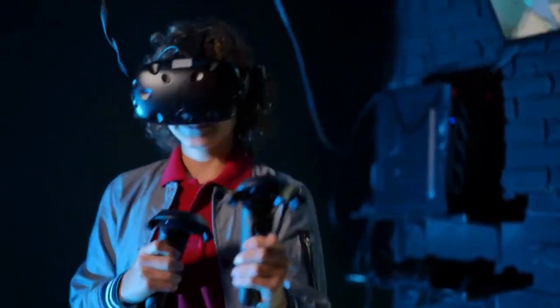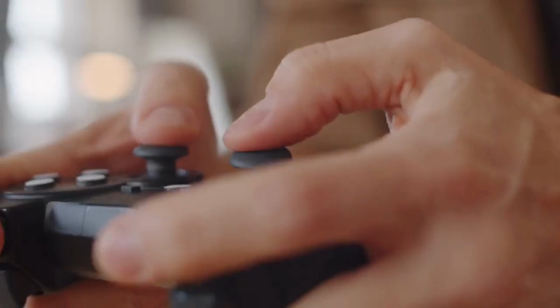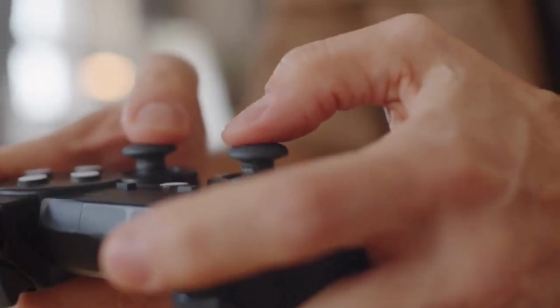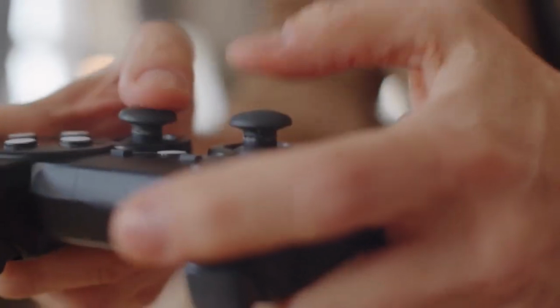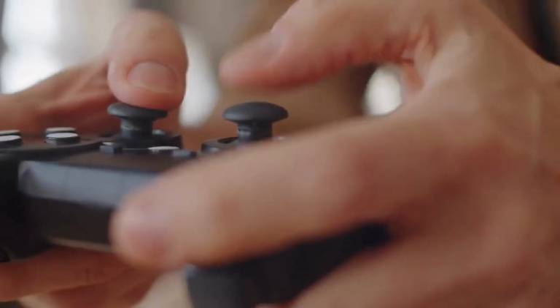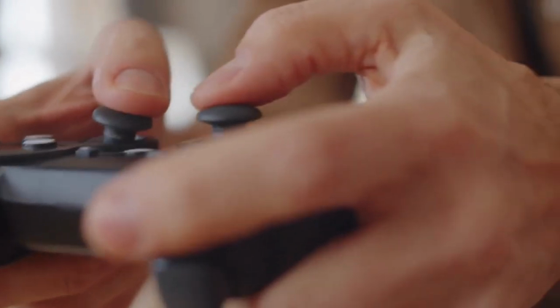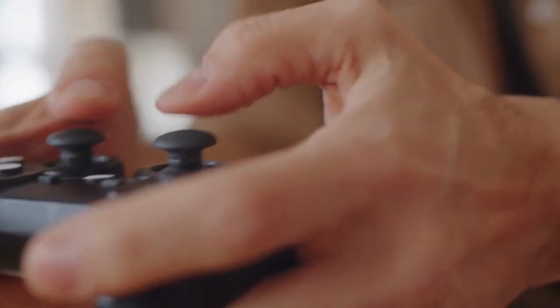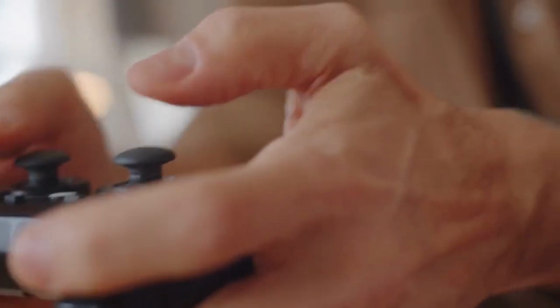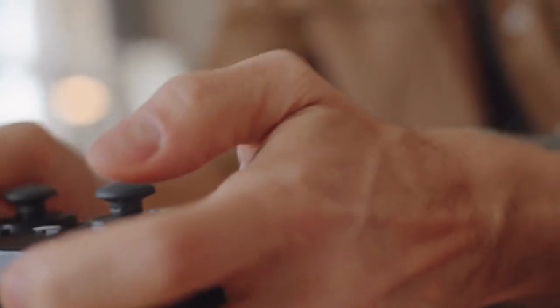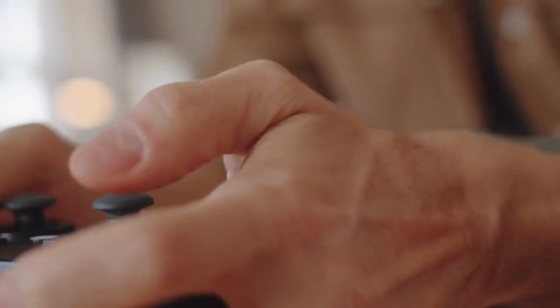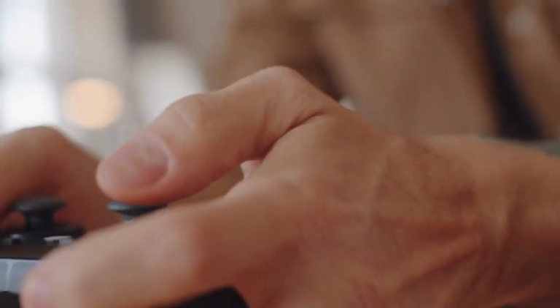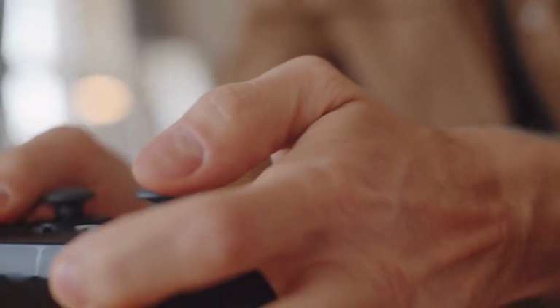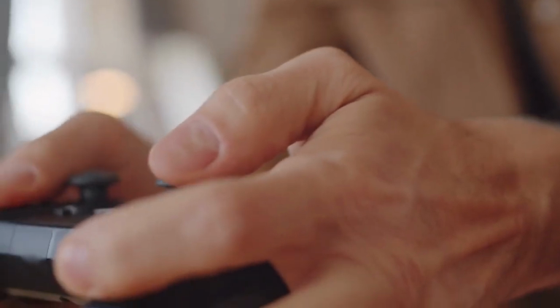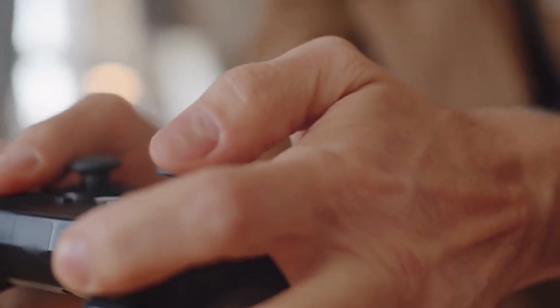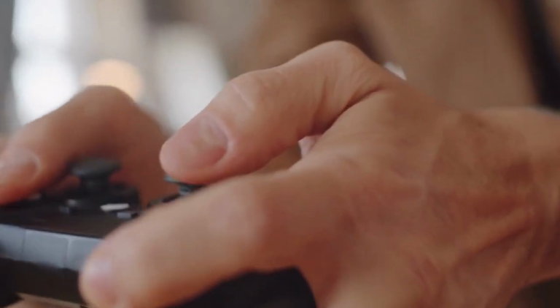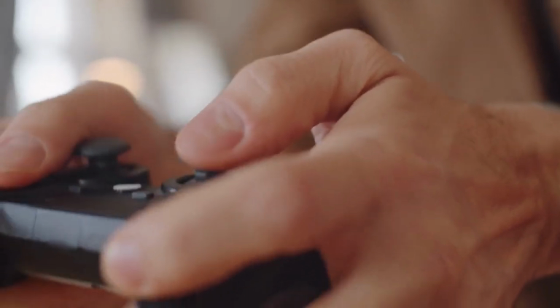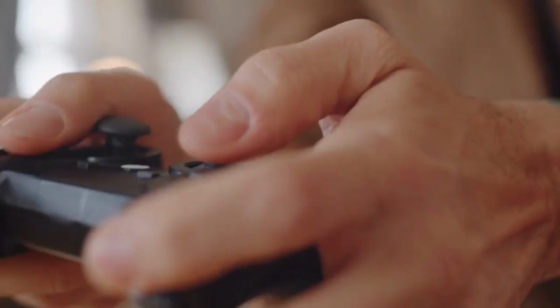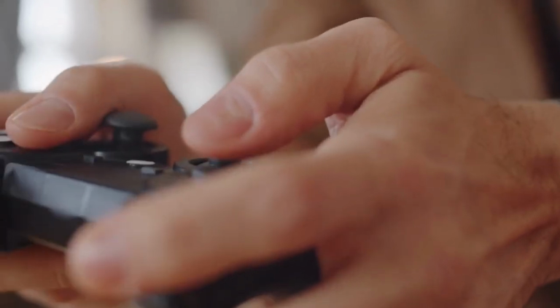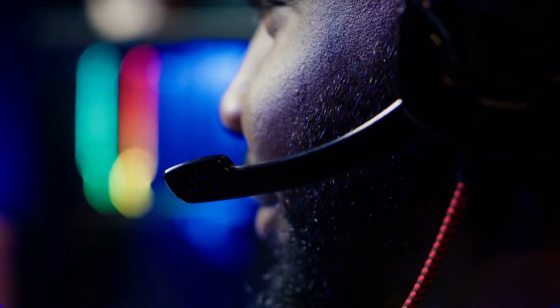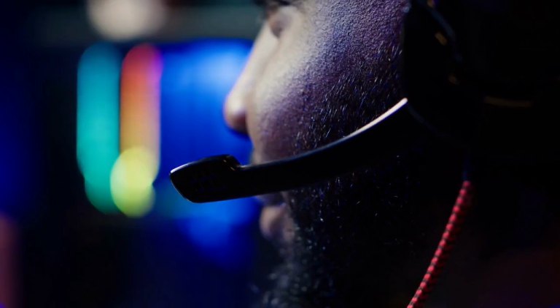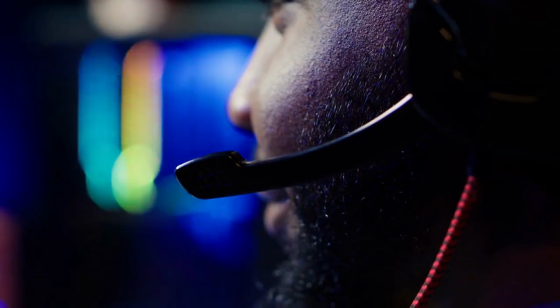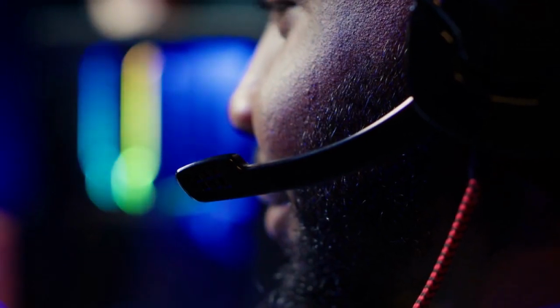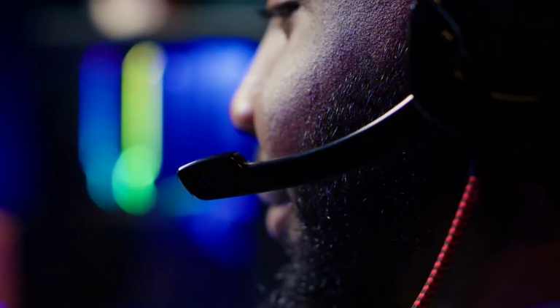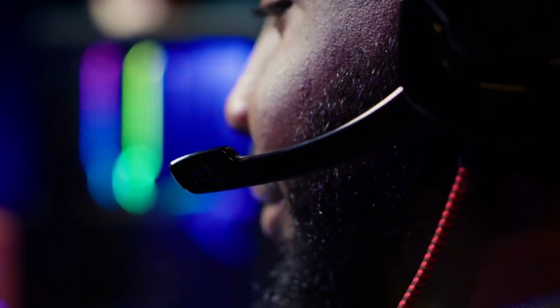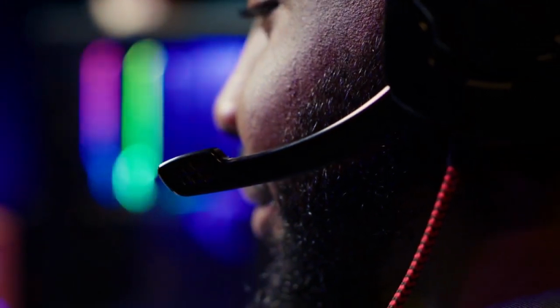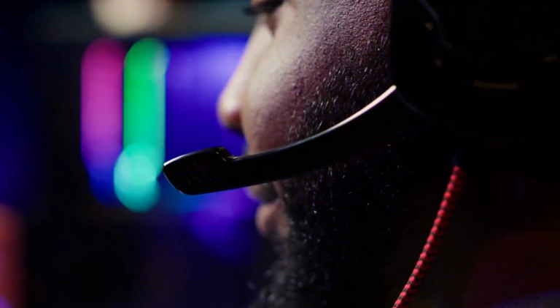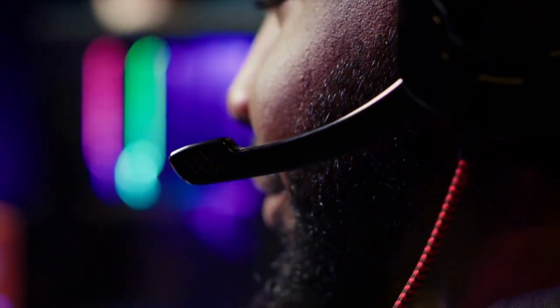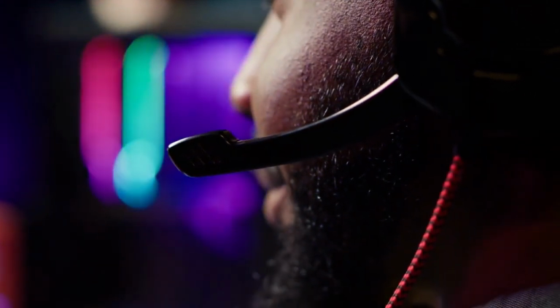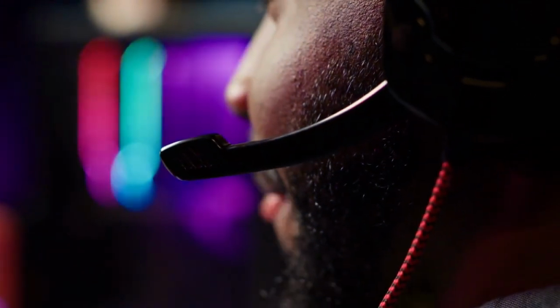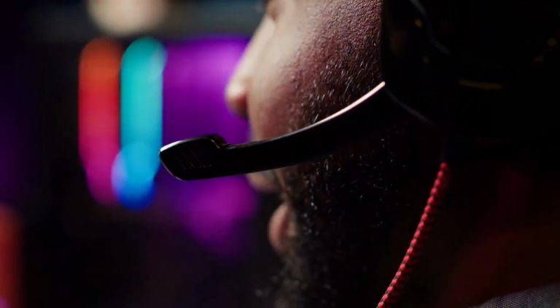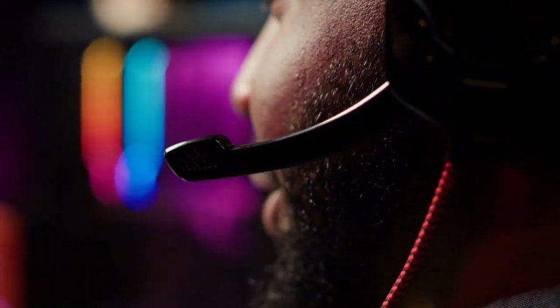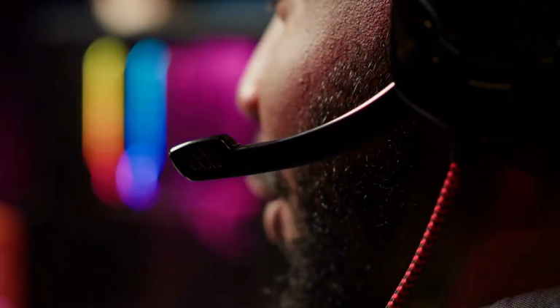You might need to point the controllers at the headset to initiate the pairing, and you might need to press the Oculus button on each controller.